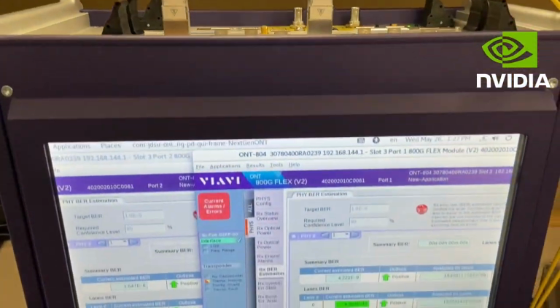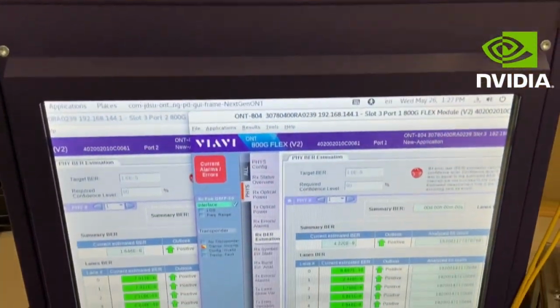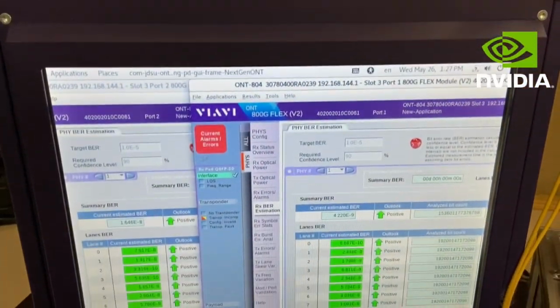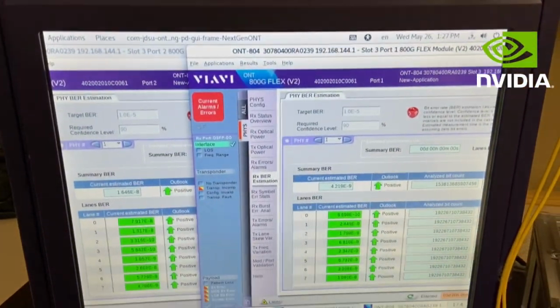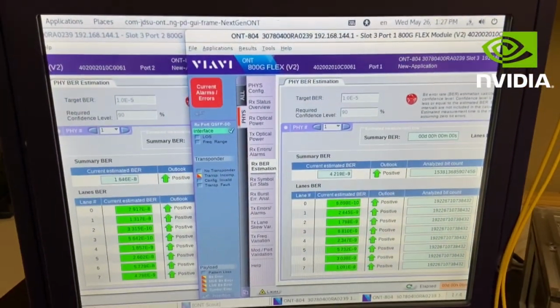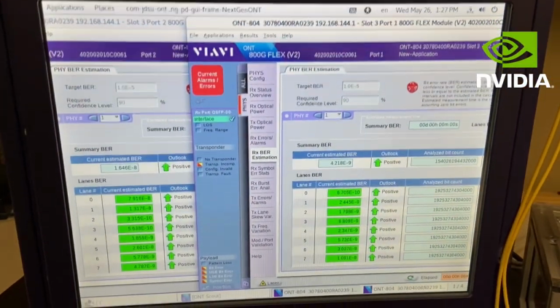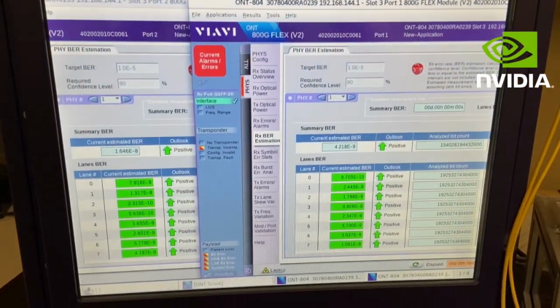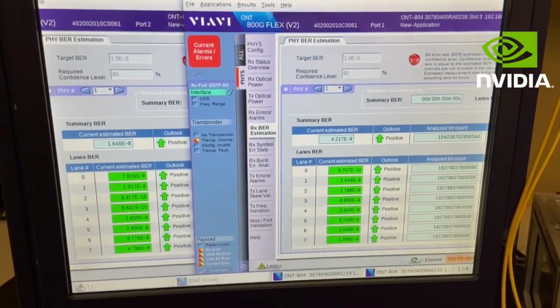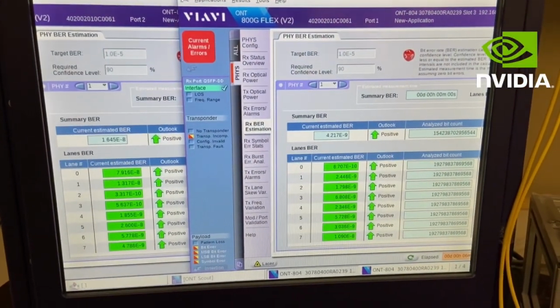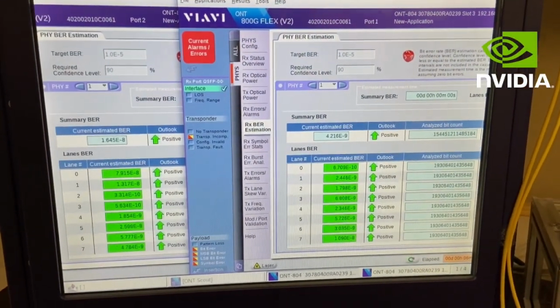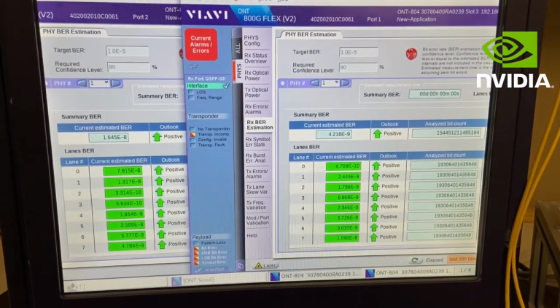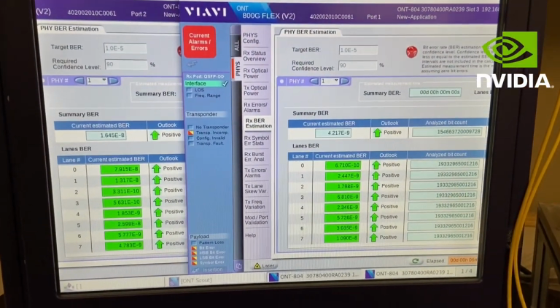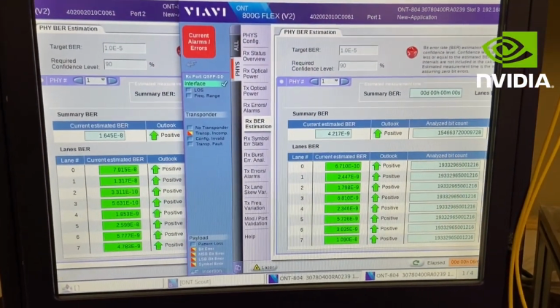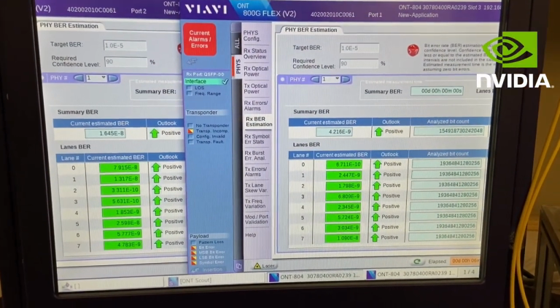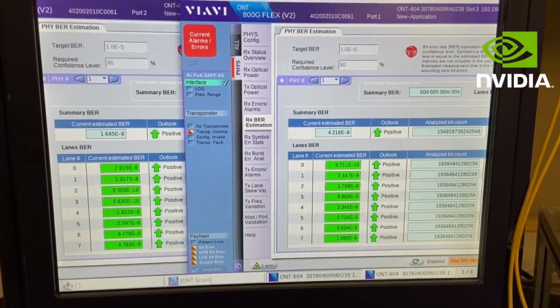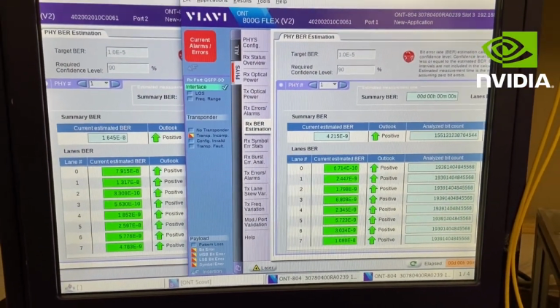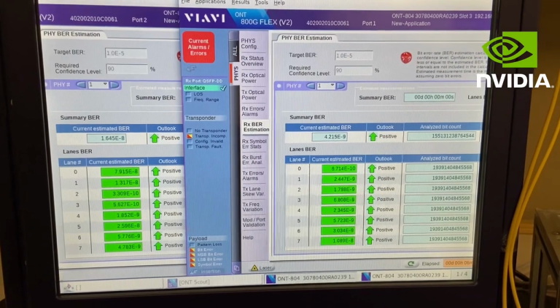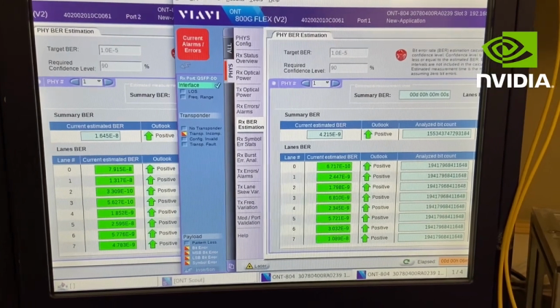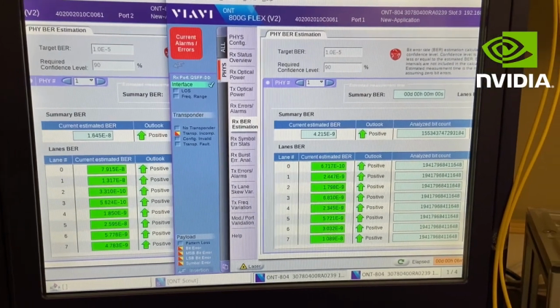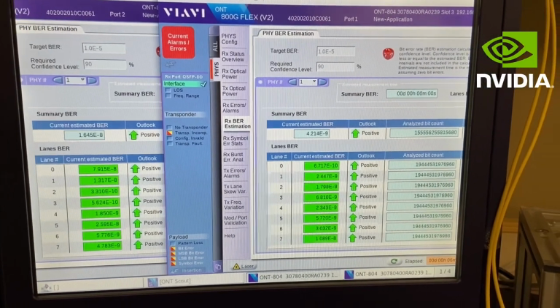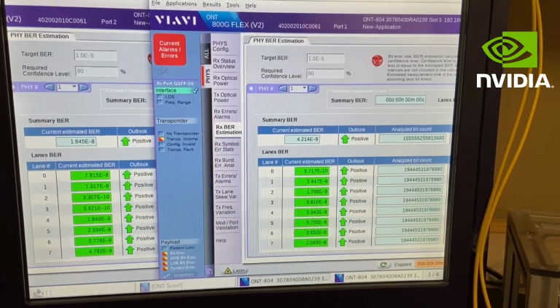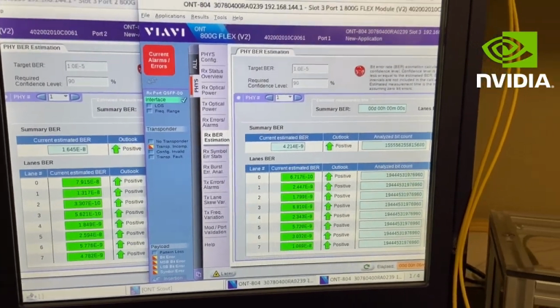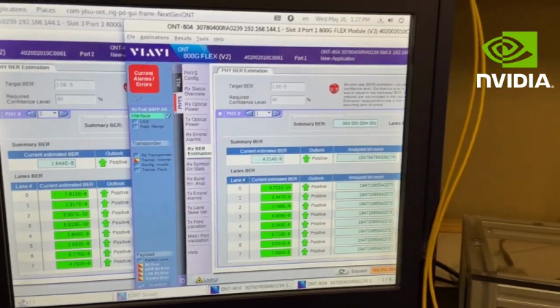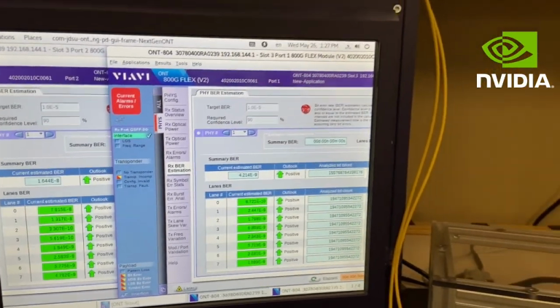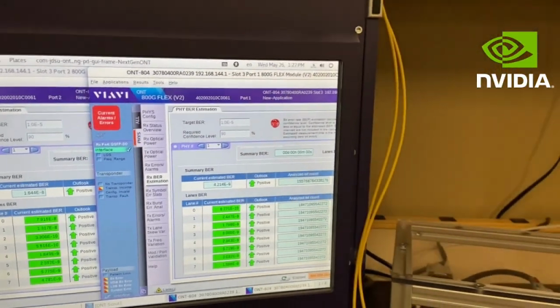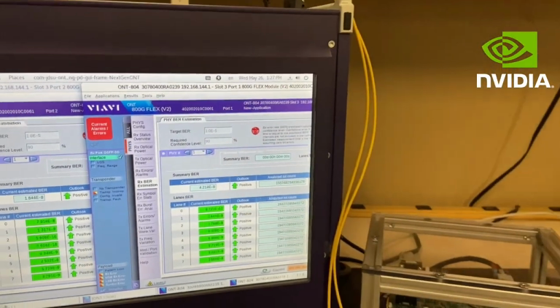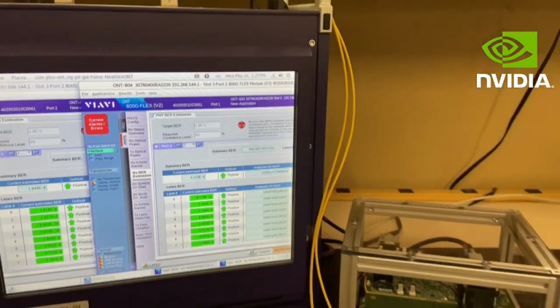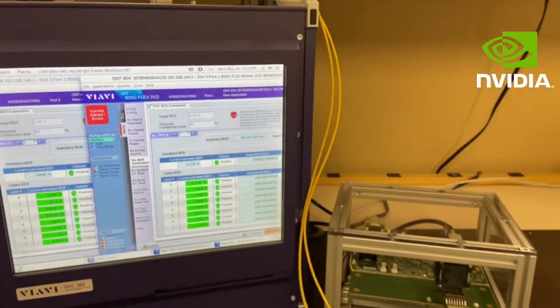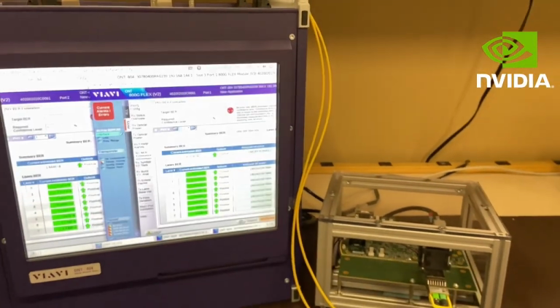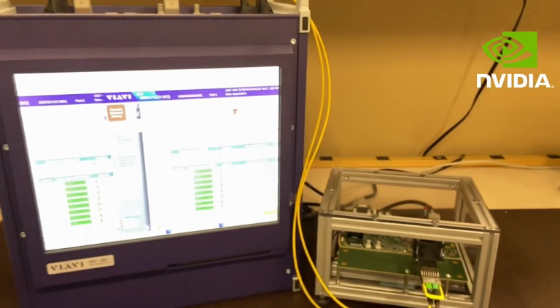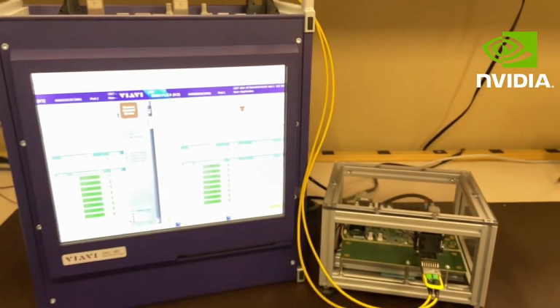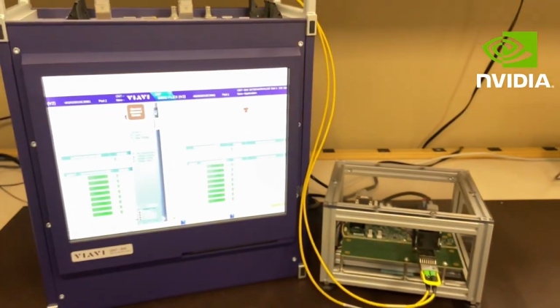By eliminating the TEC and TEC circuitry, the use of uncooled EML reduces both module cost and power dissipation.